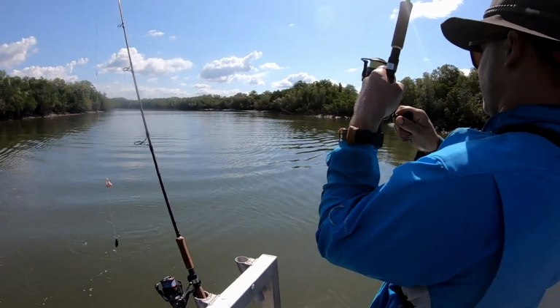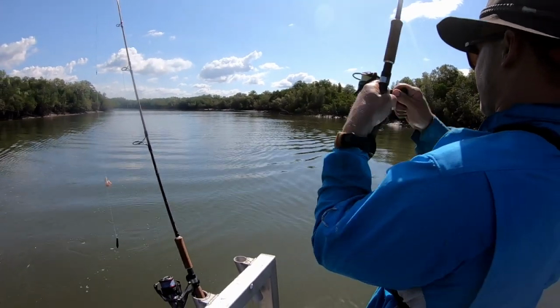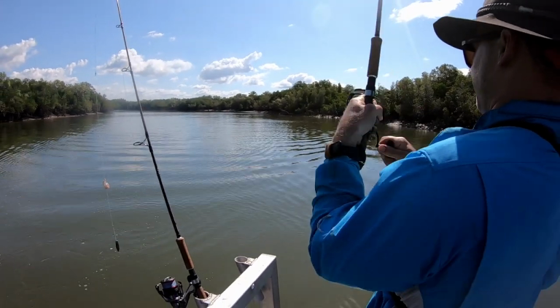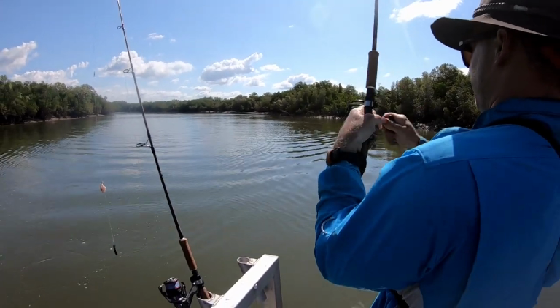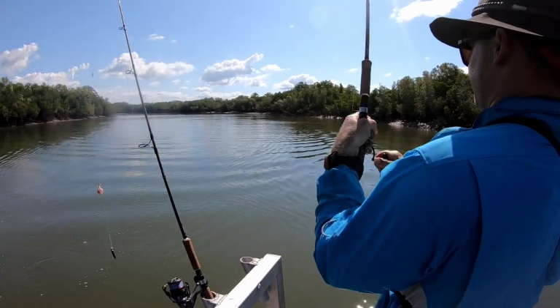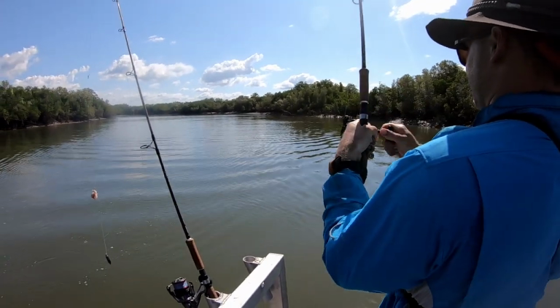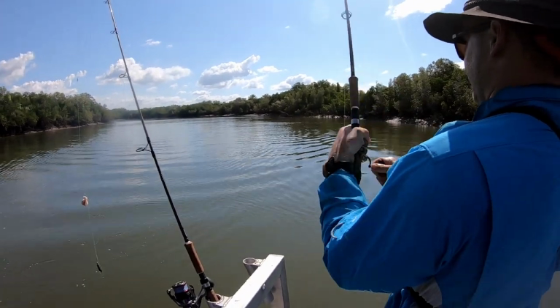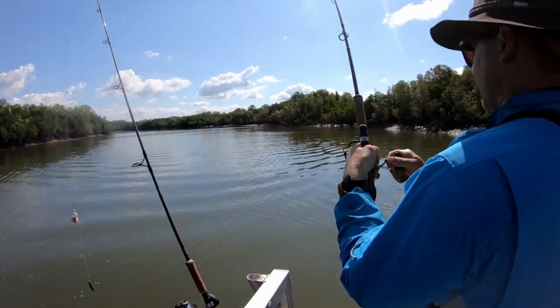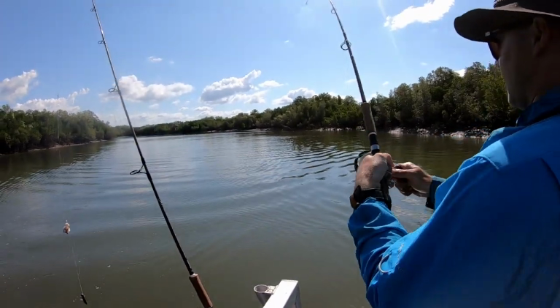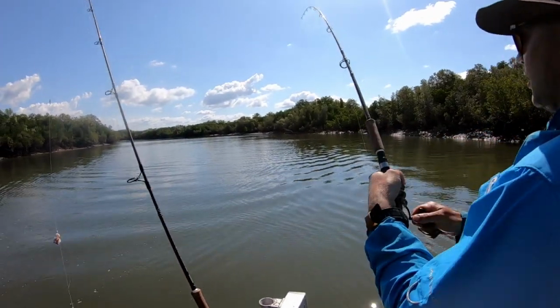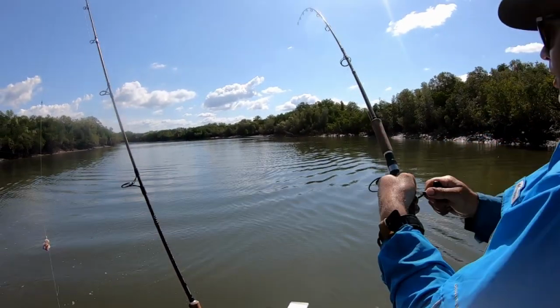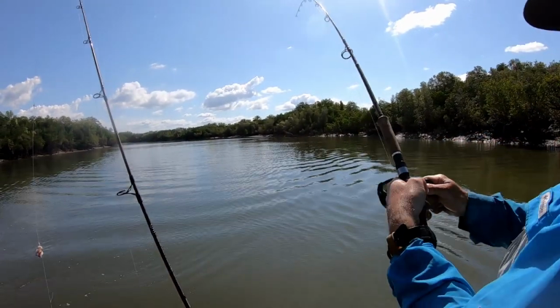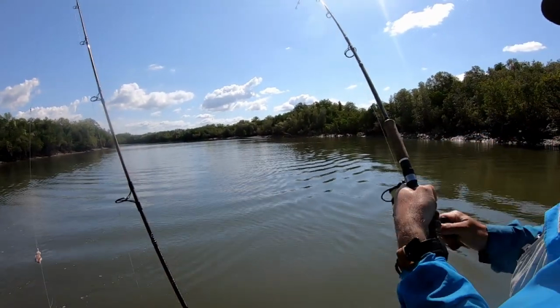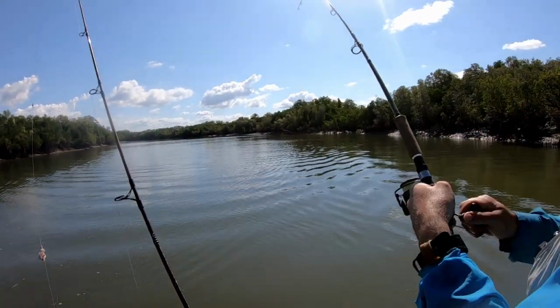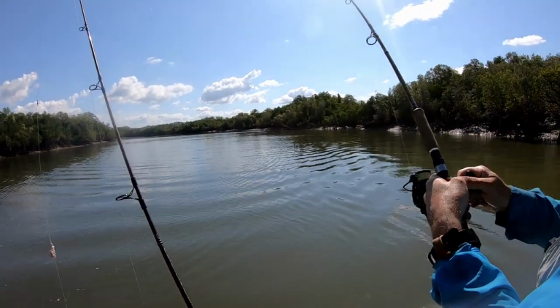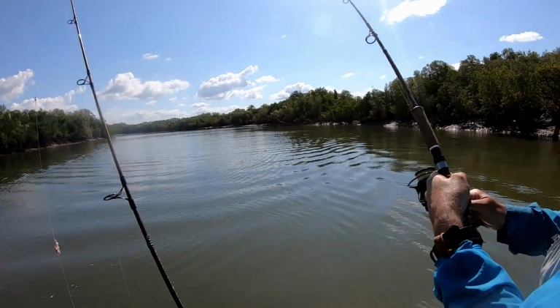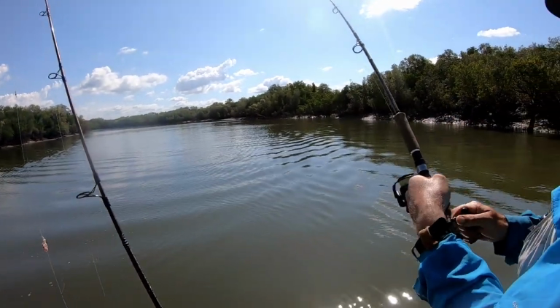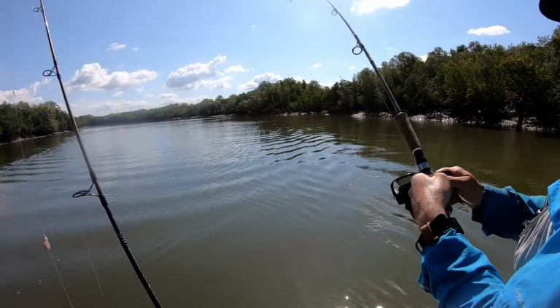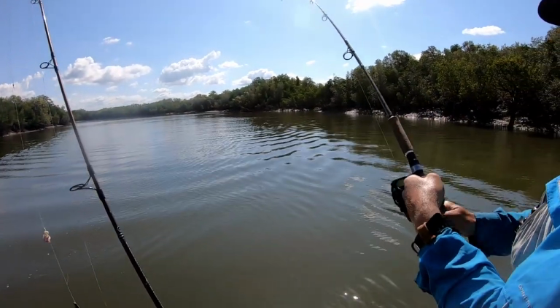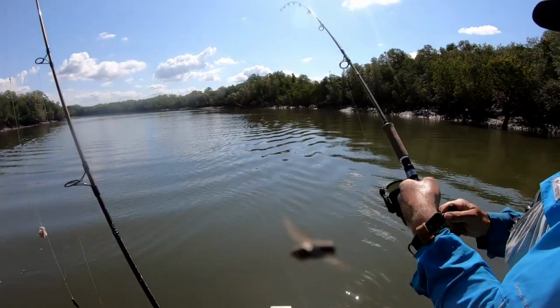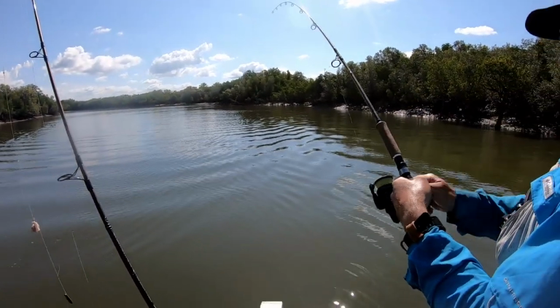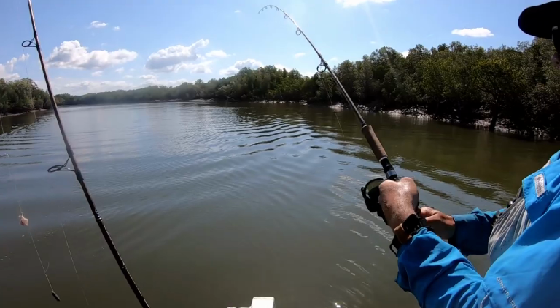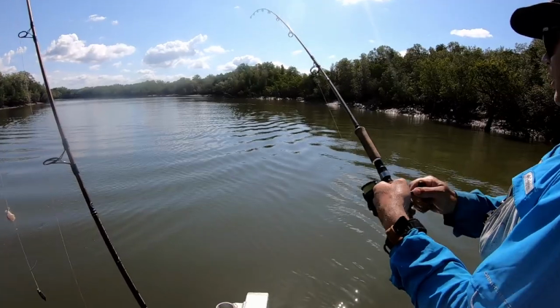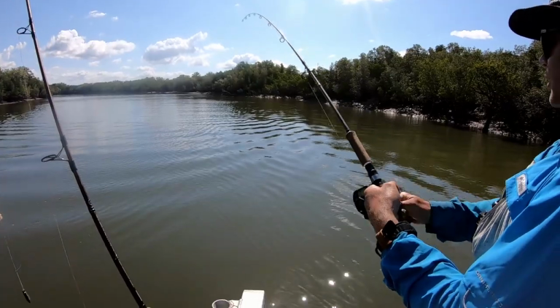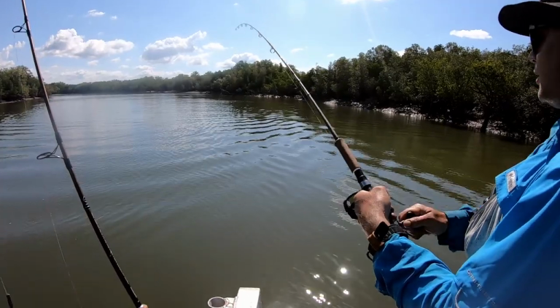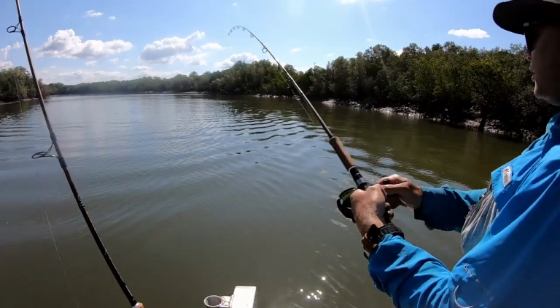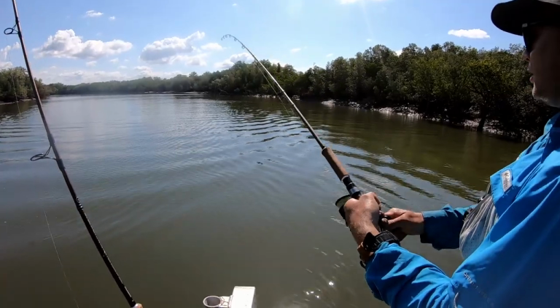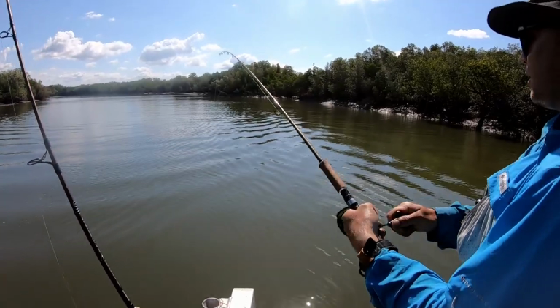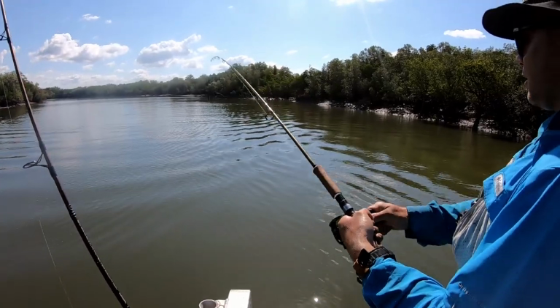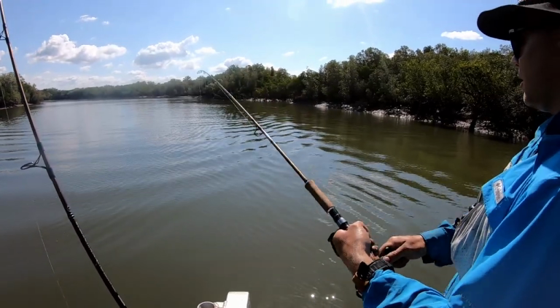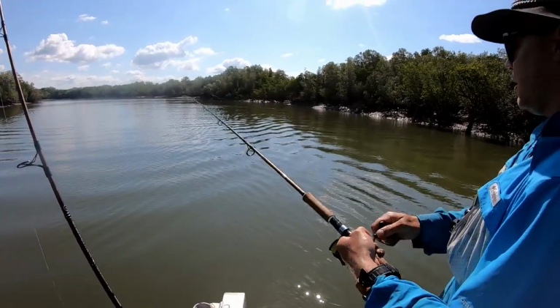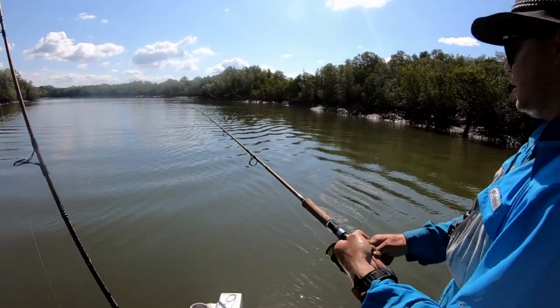What are you calling, mate? I reckon it's a cod. You reckon it's a cod?